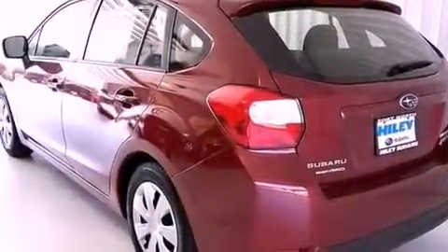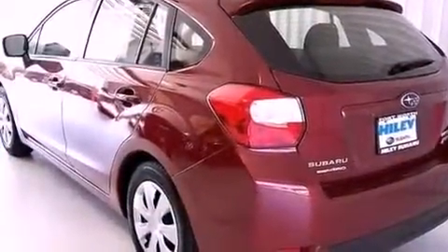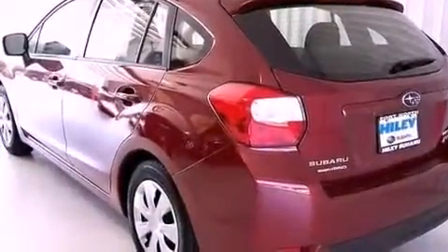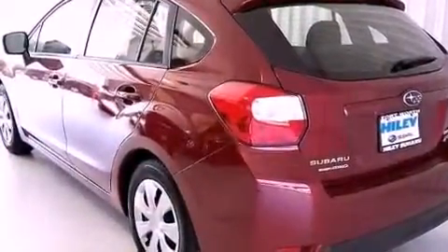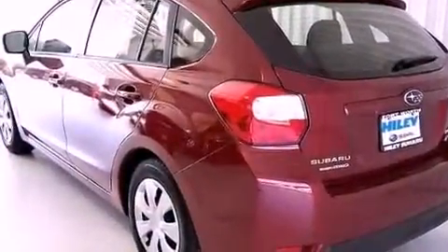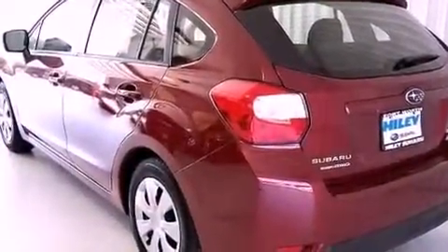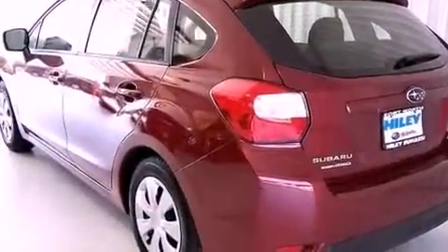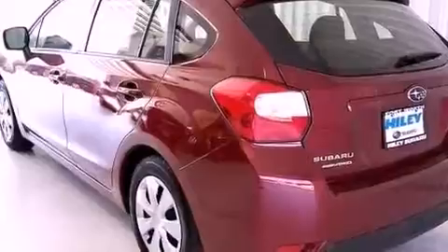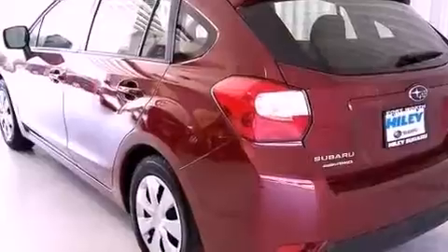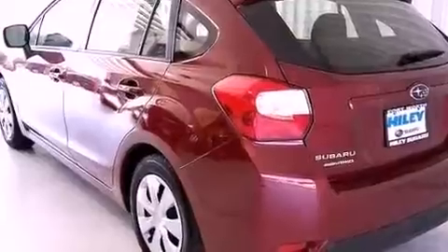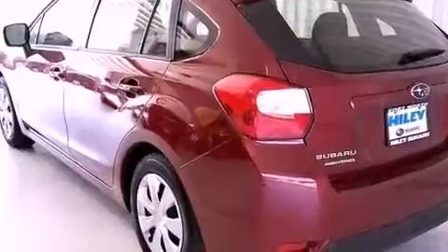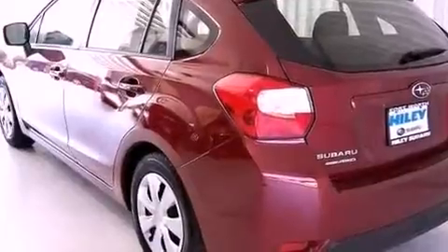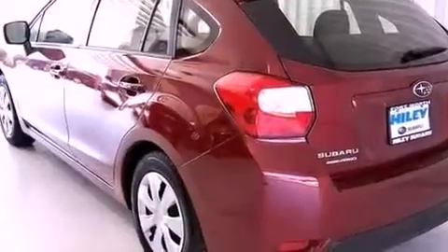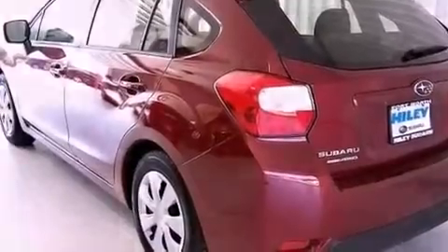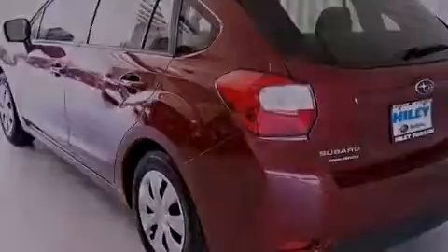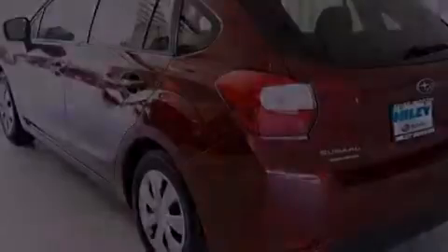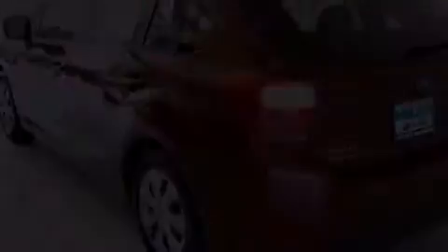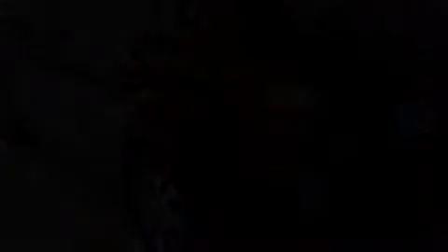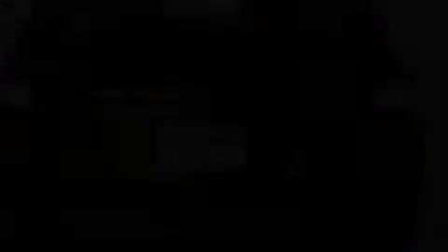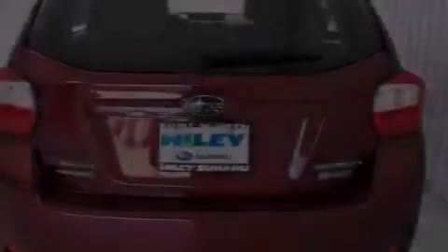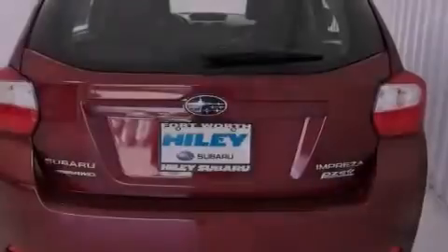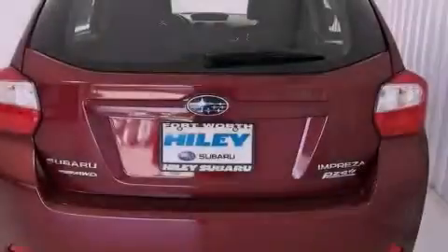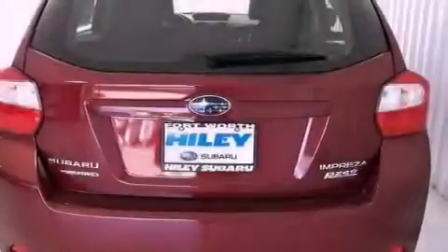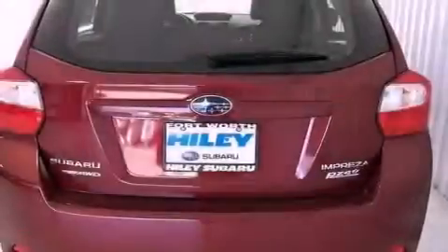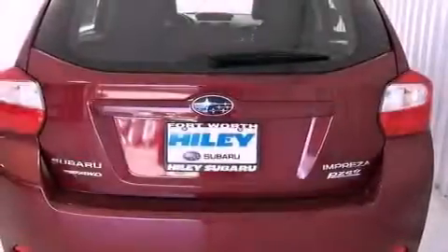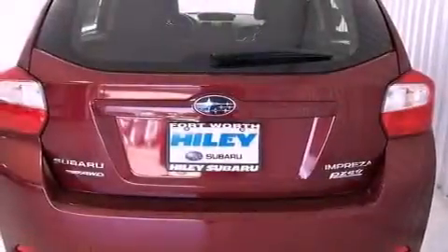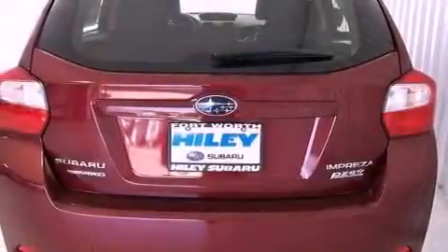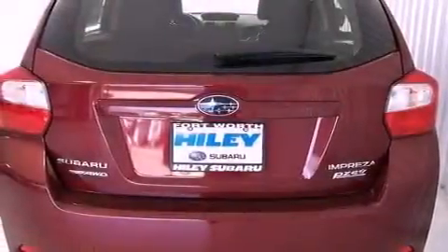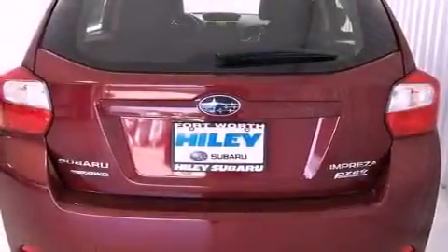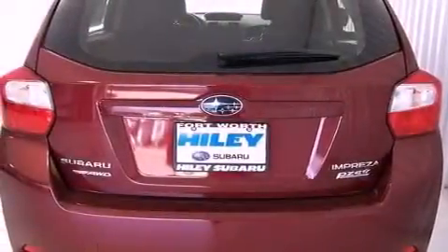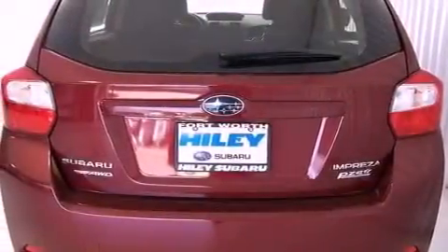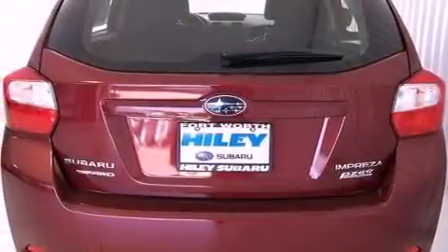A passenger side vanity mirror, an anti-lock braking system, air conditioning, and a rear spoiler.